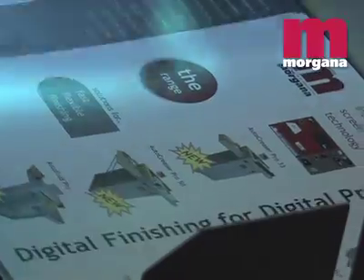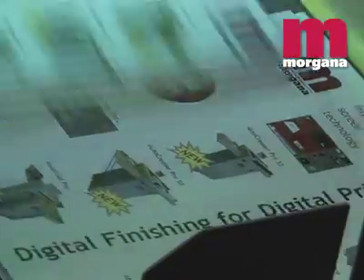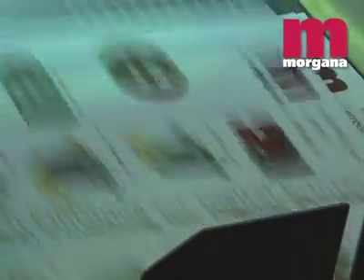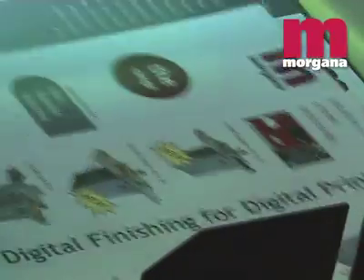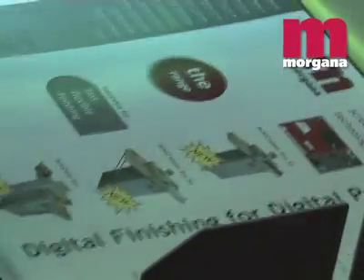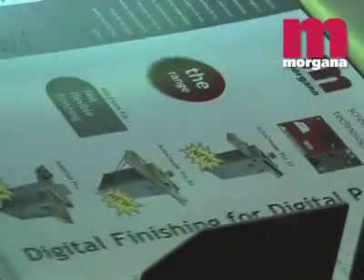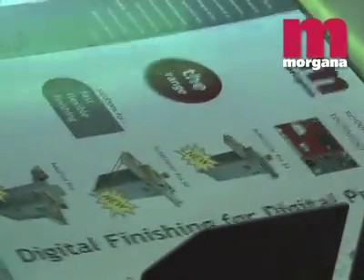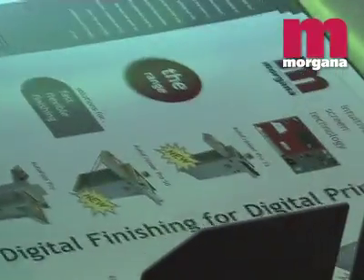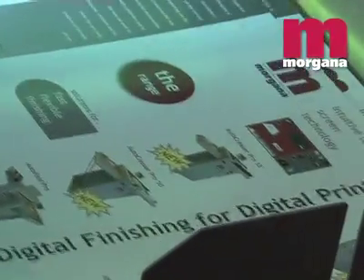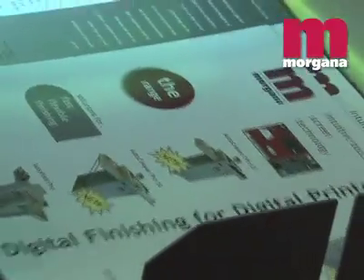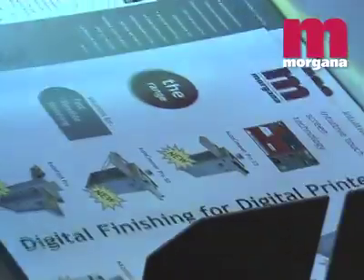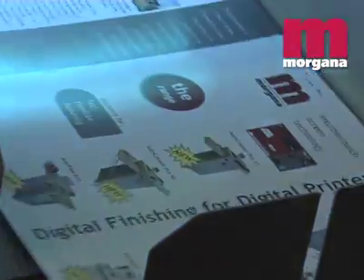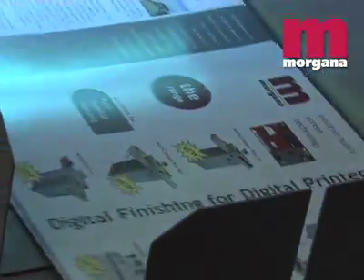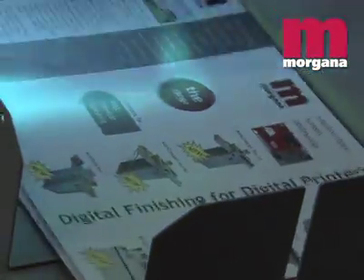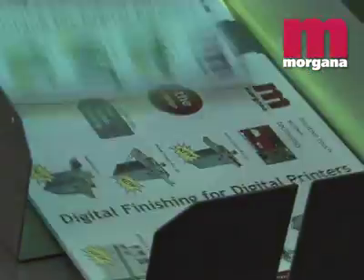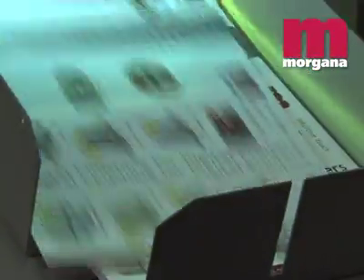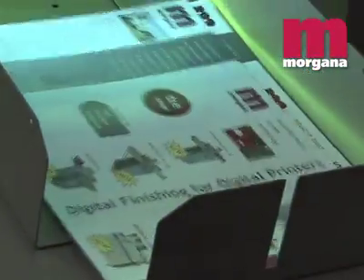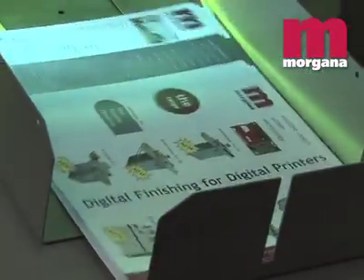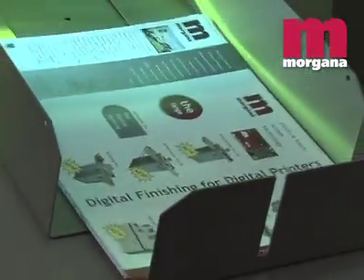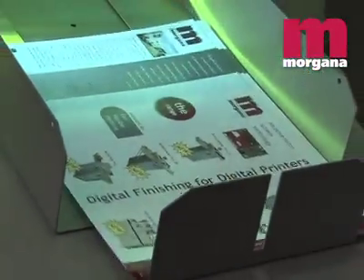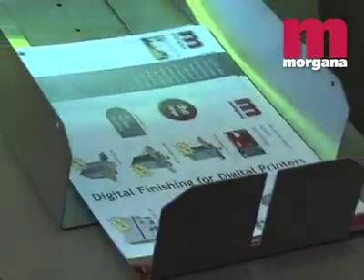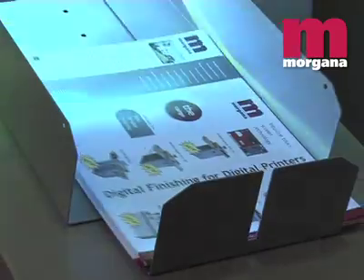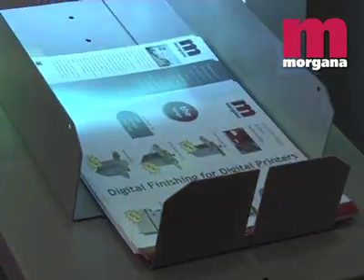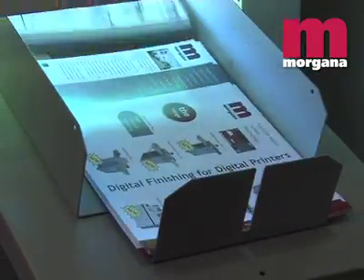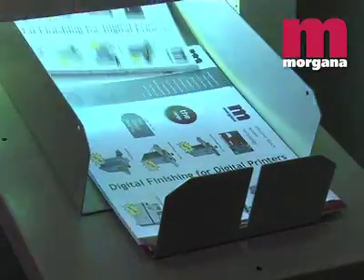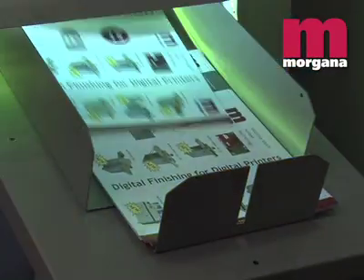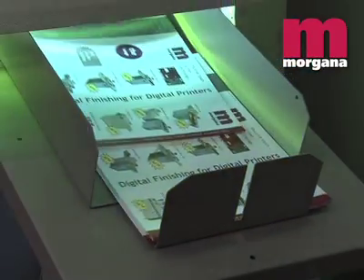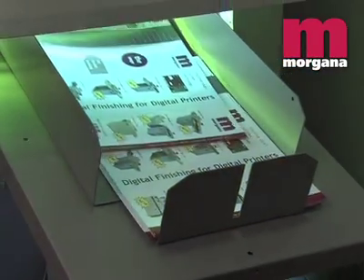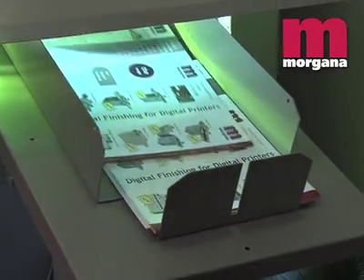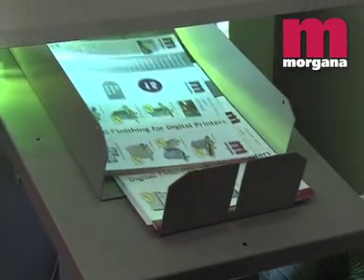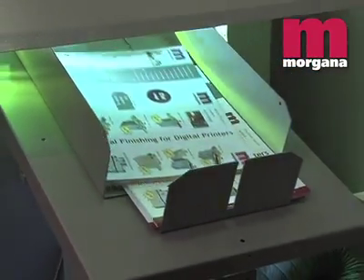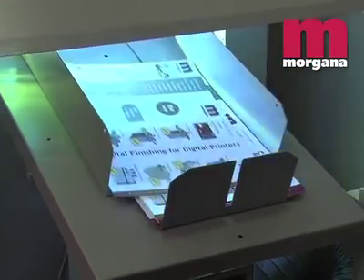An integral catch tray can be specified and the DigiCoater 50 can optionally be fitted with a jogger at the time of order or later.